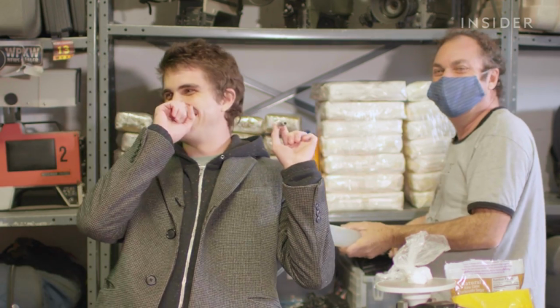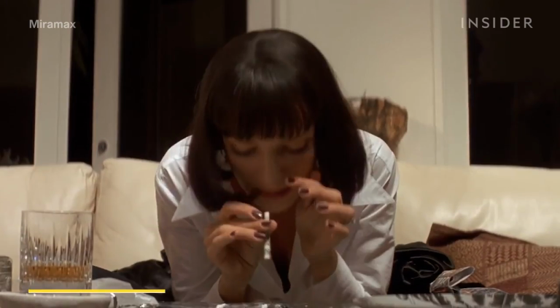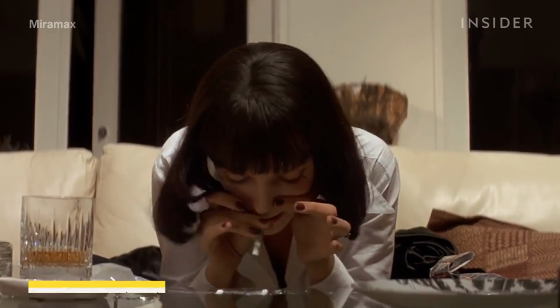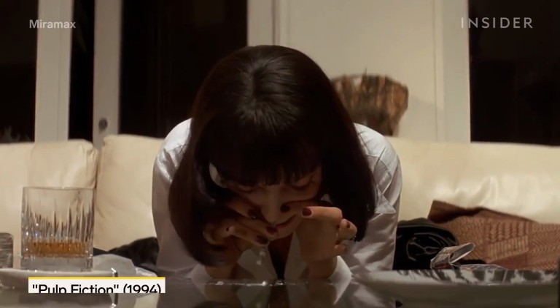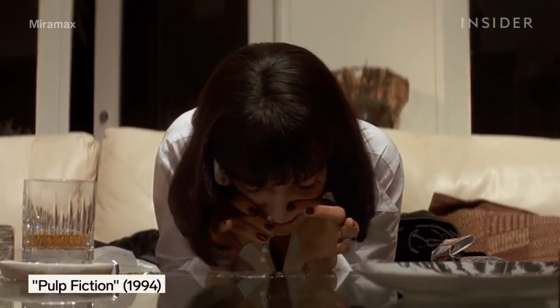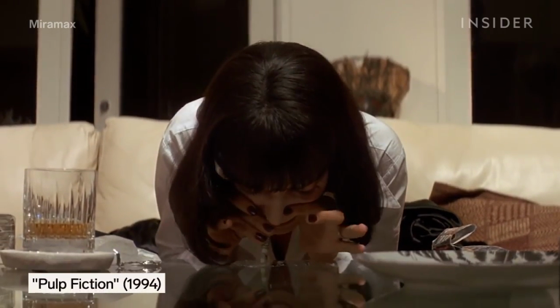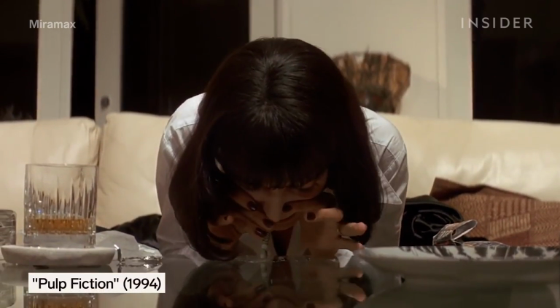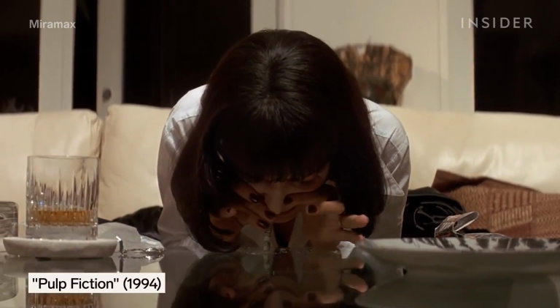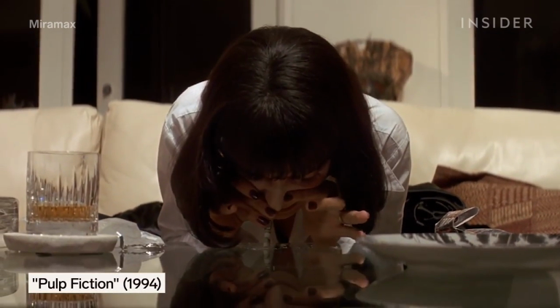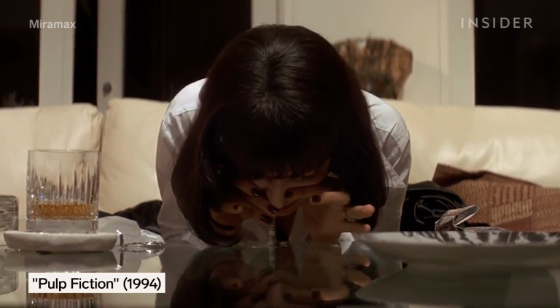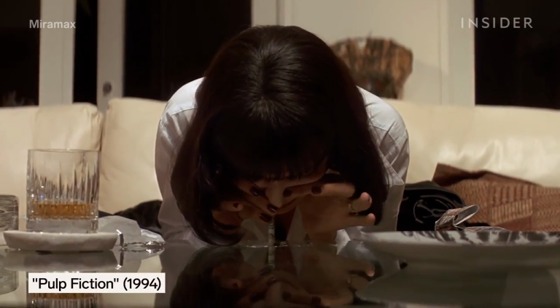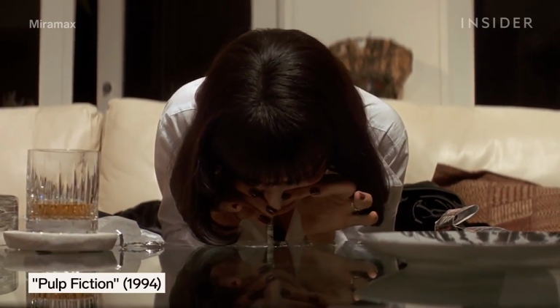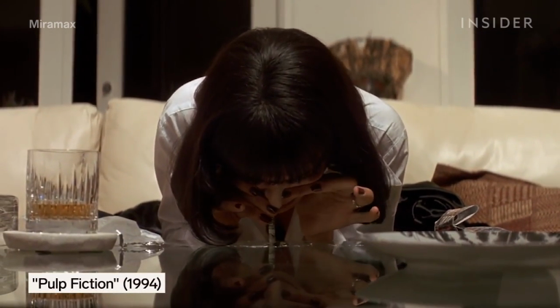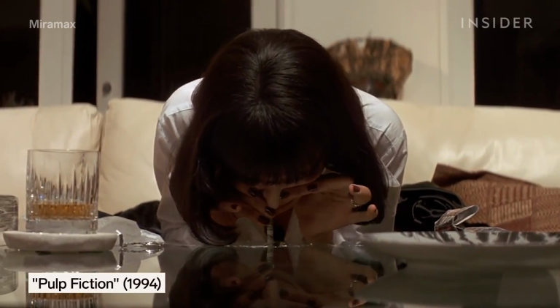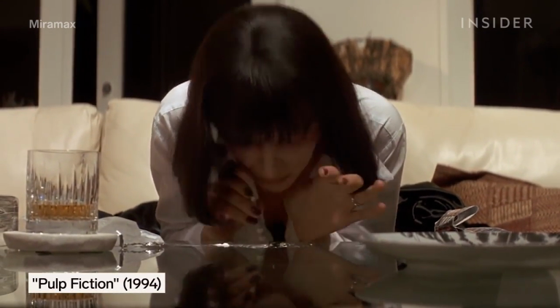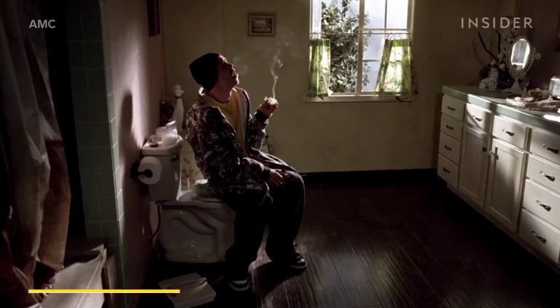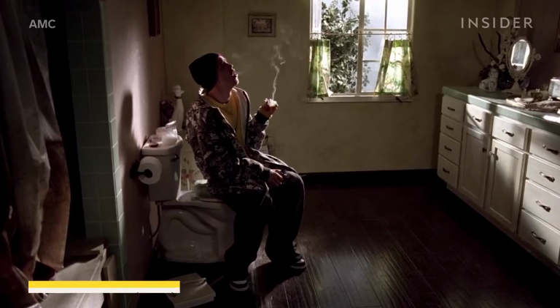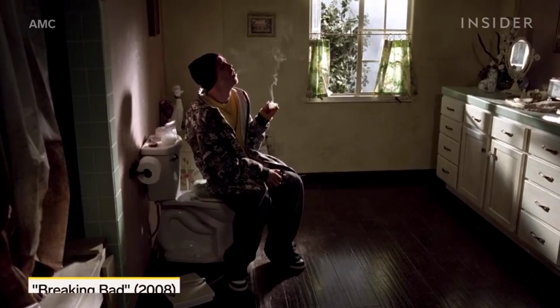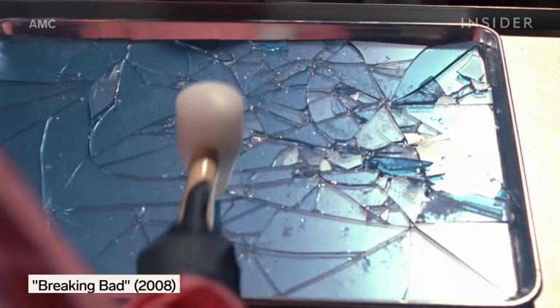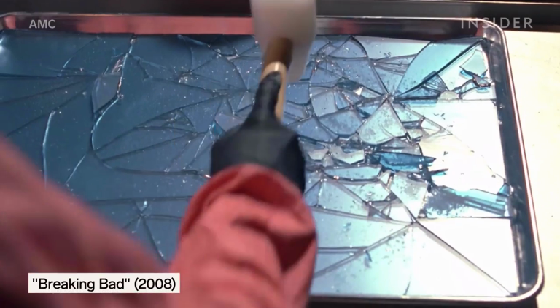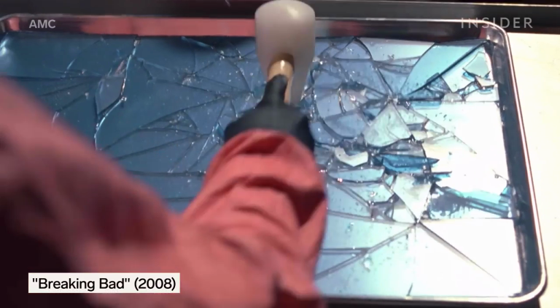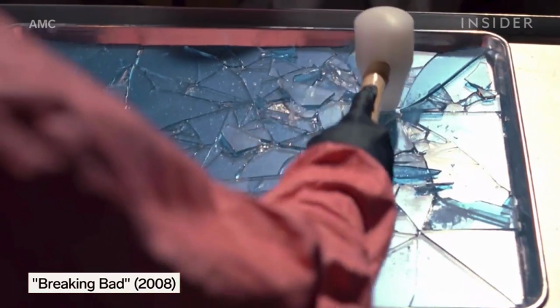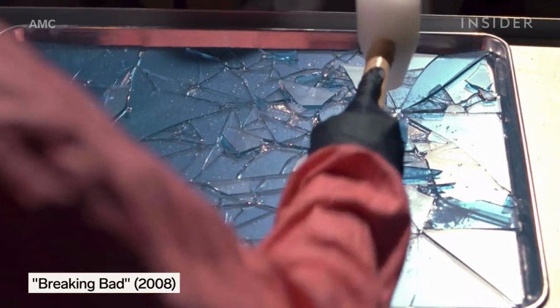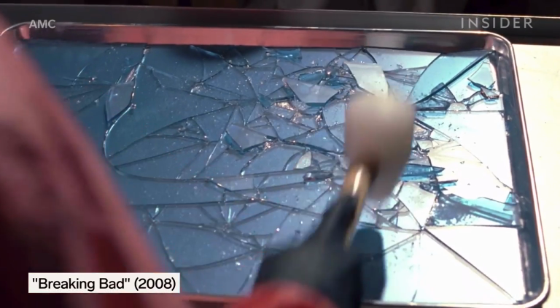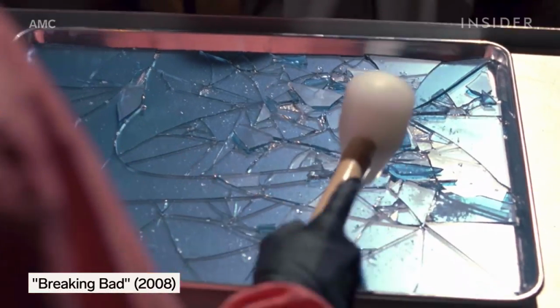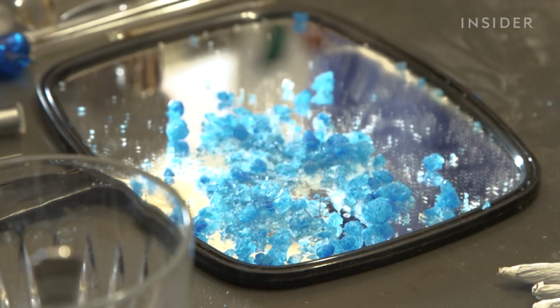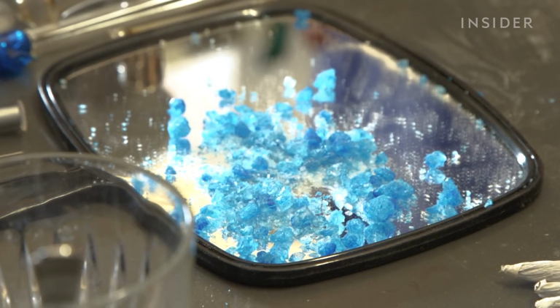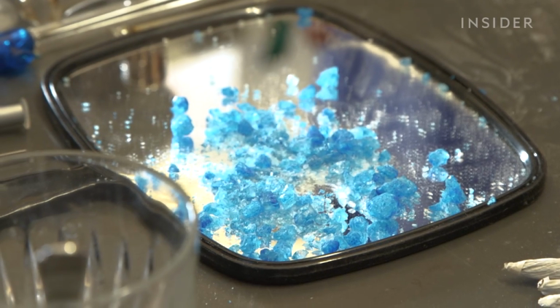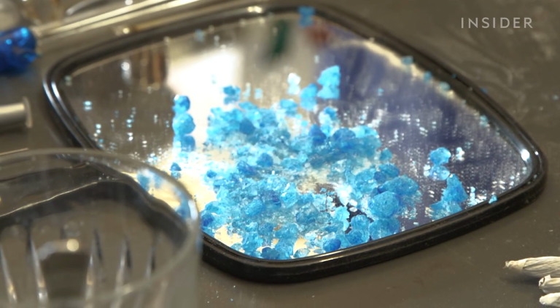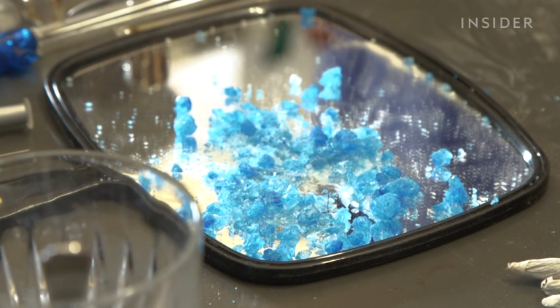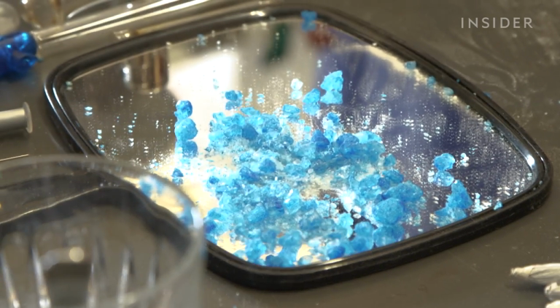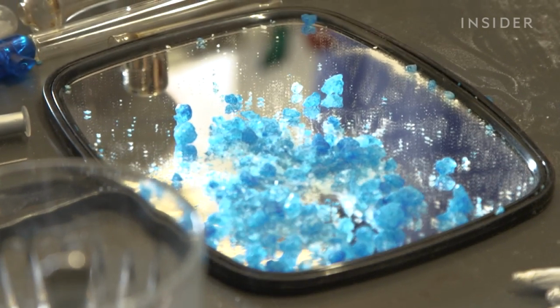Drug scenes are a part of a lot of movies and TV shows. In Breaking Bad, the meth that they smoked was actually blue rock candy.